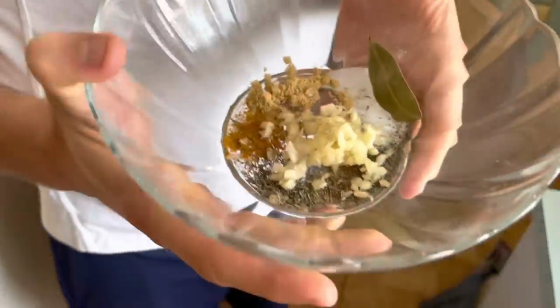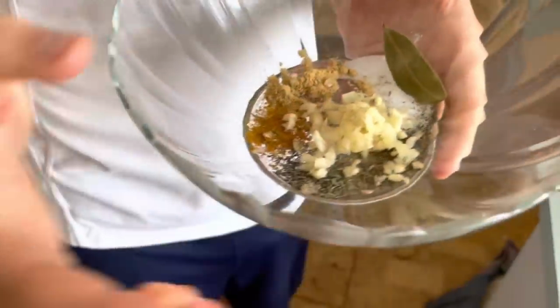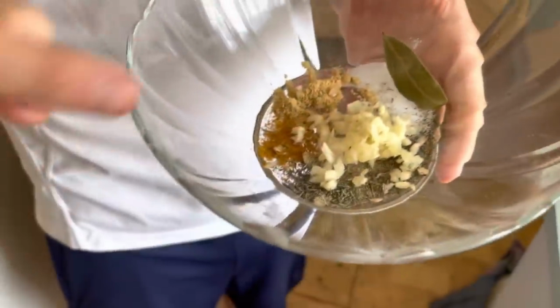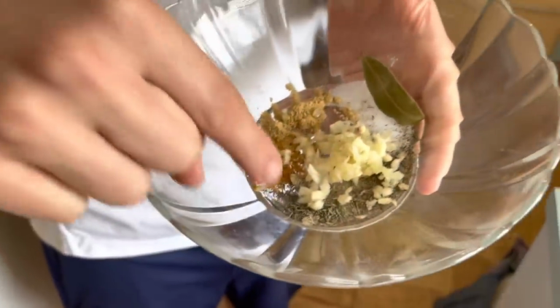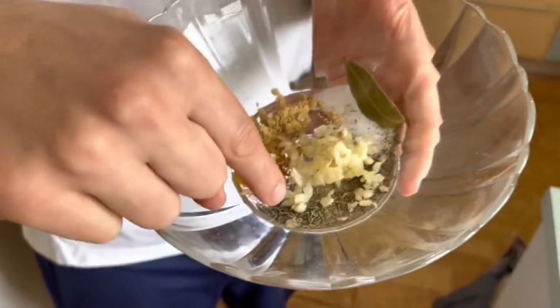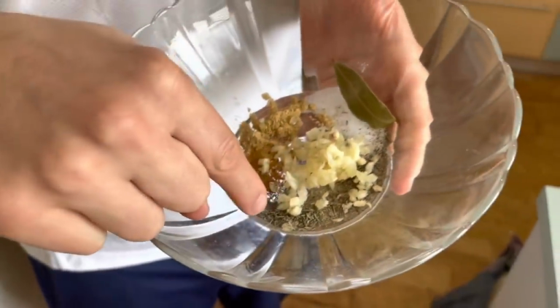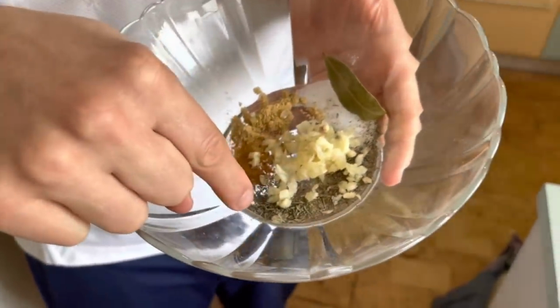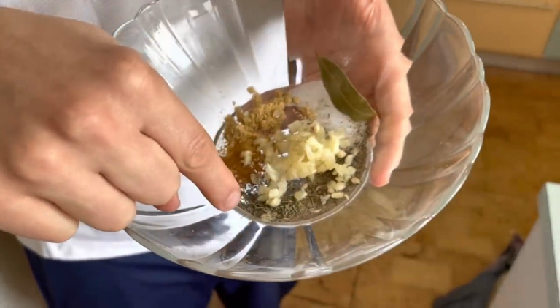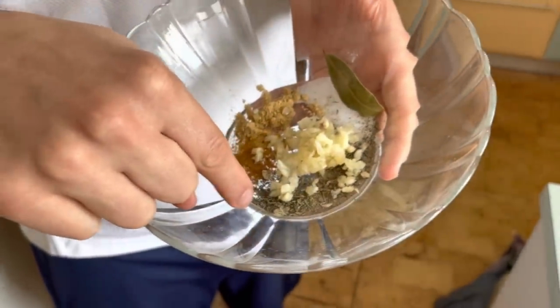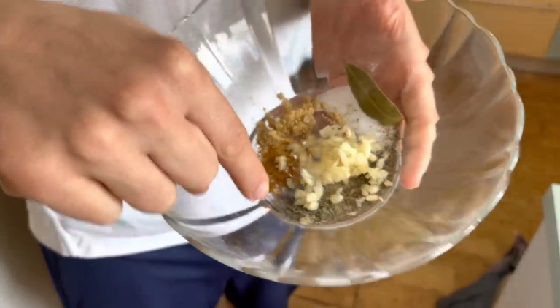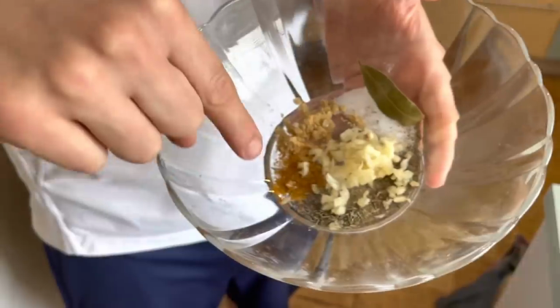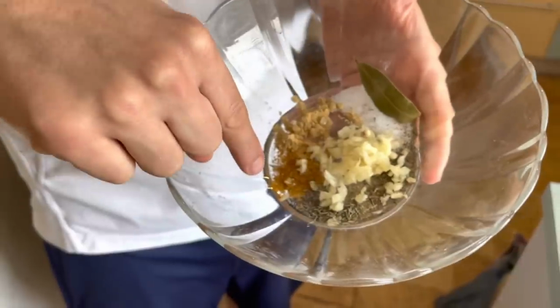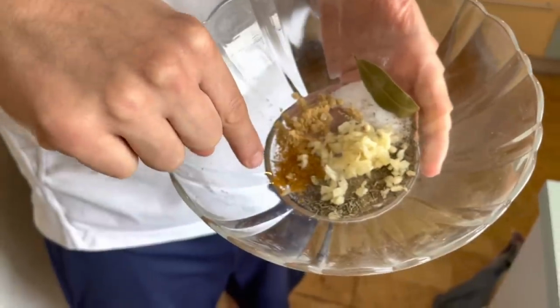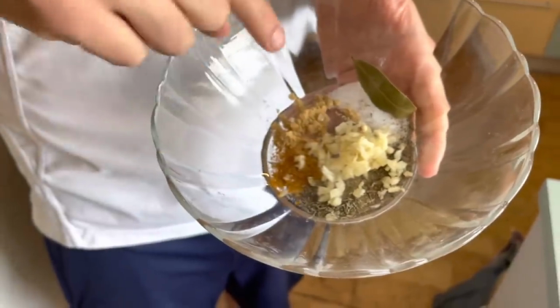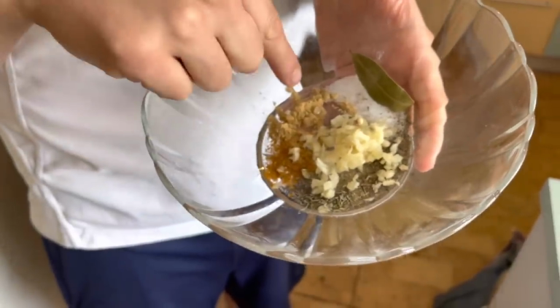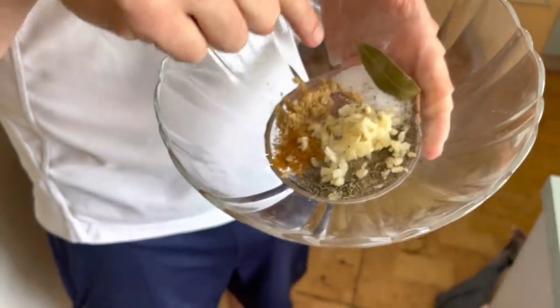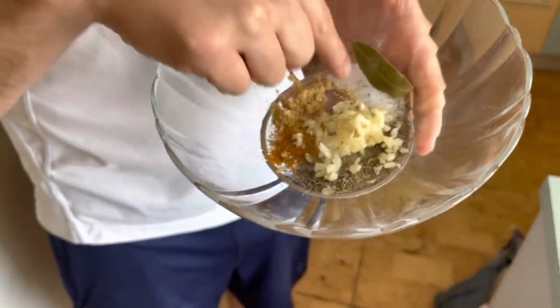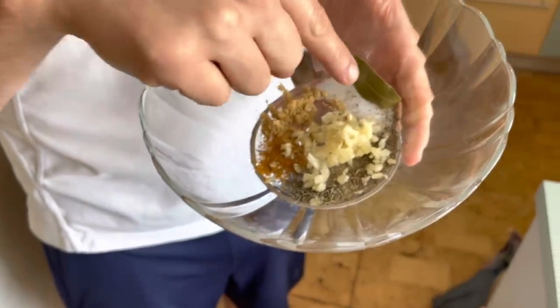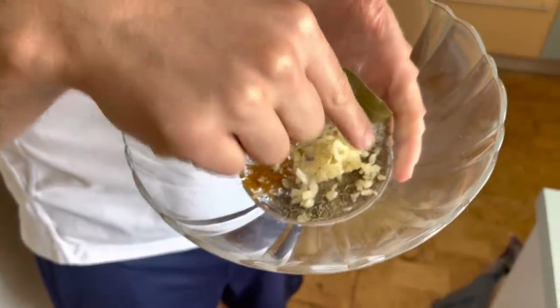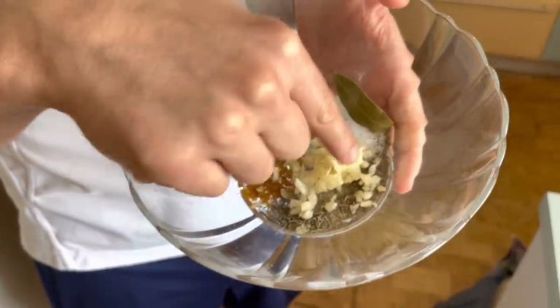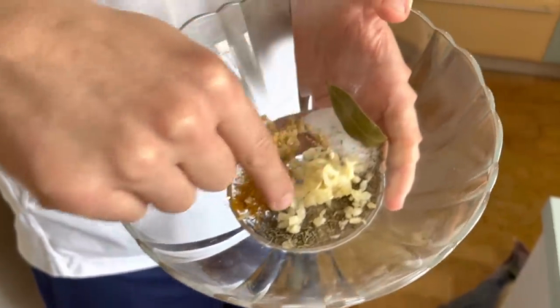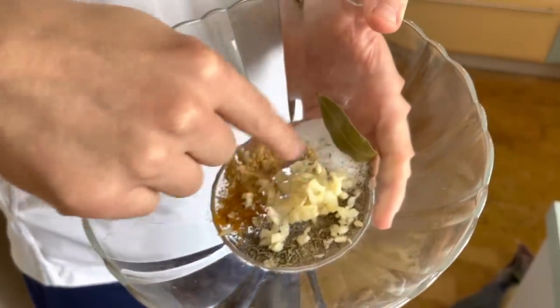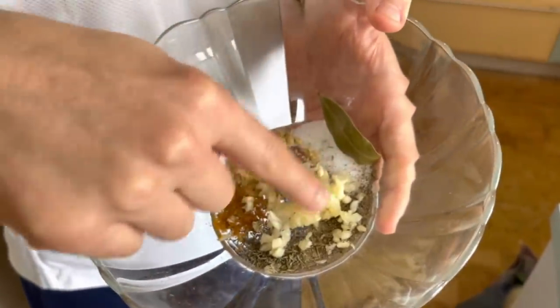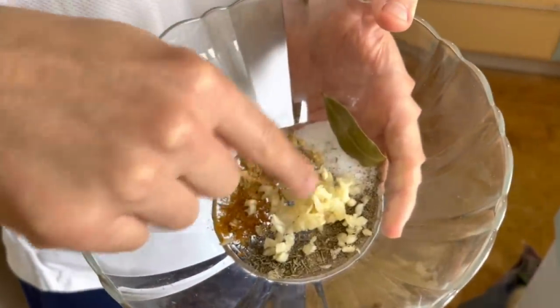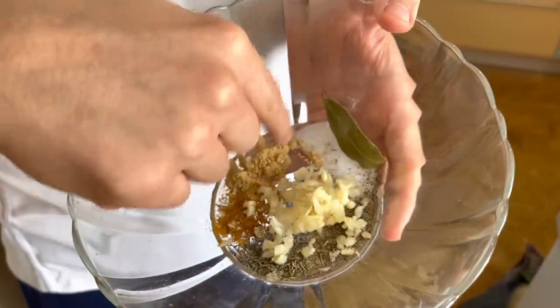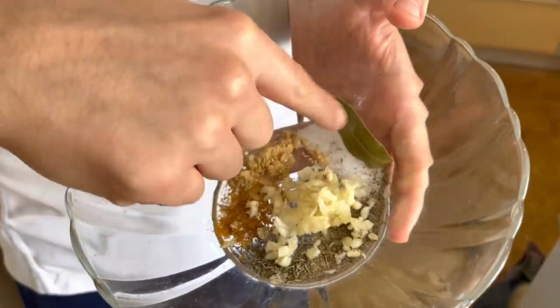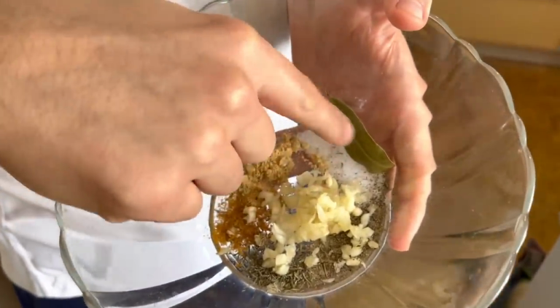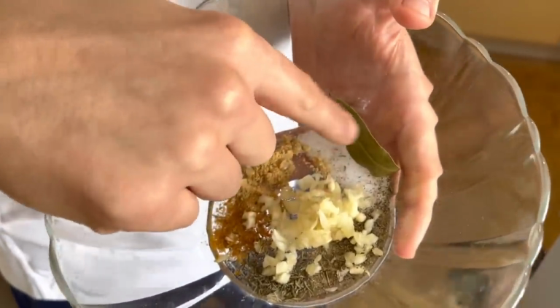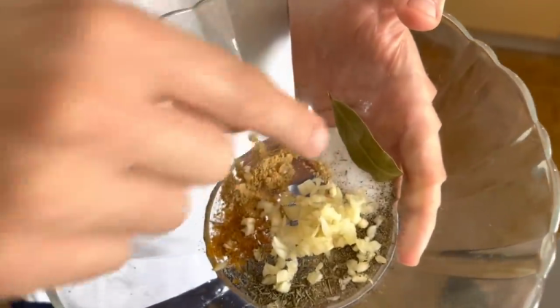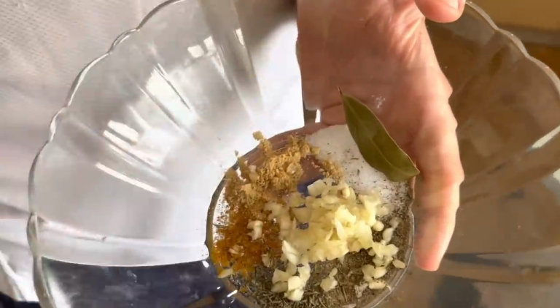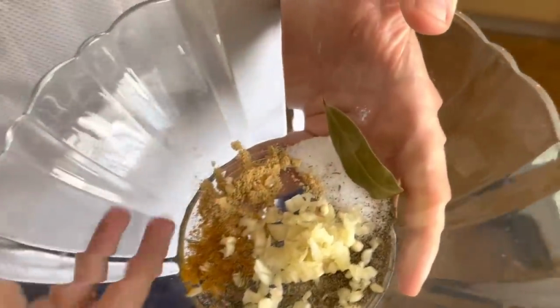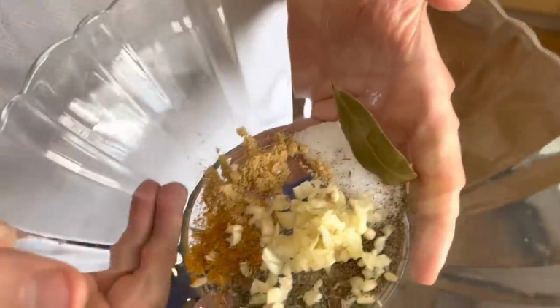Here we have some crushed up thyme, turmeric, ginger, salt, black pepper, garlic, and a bay leaf.